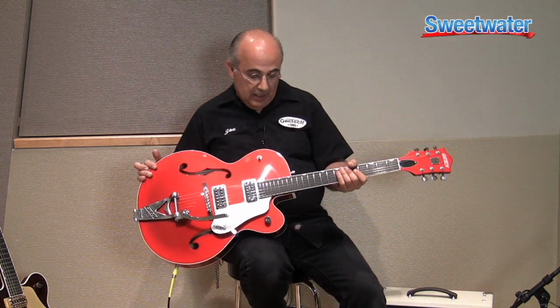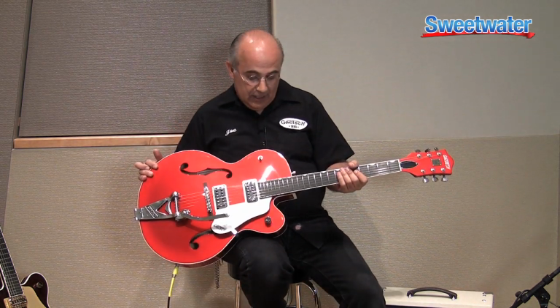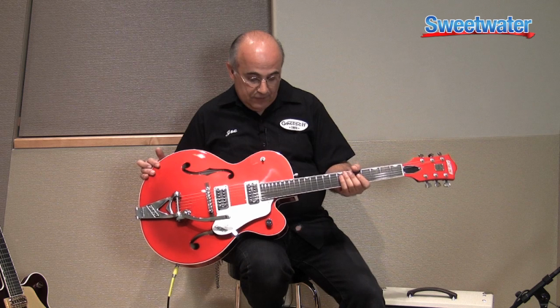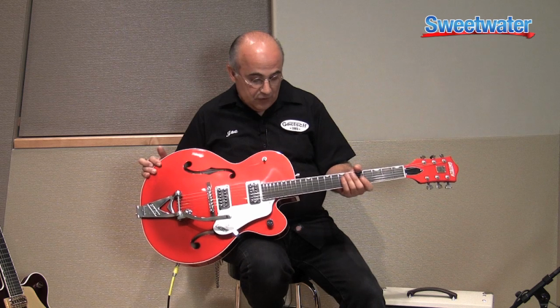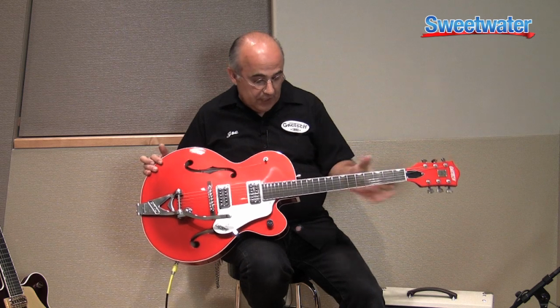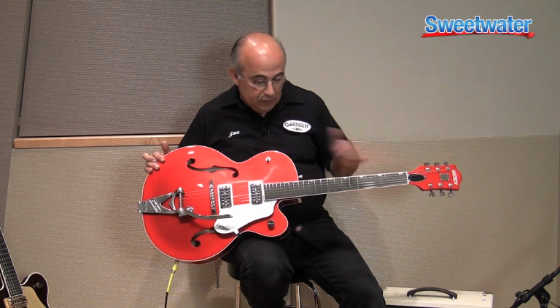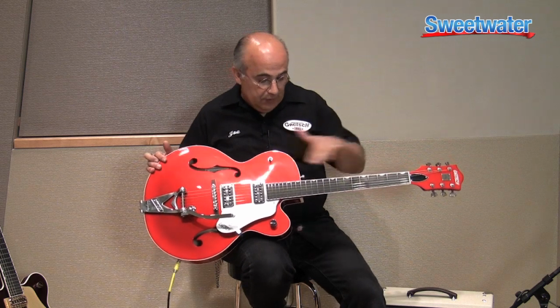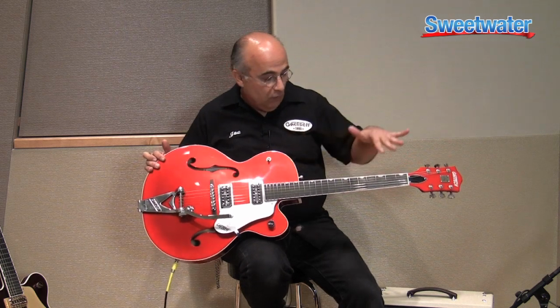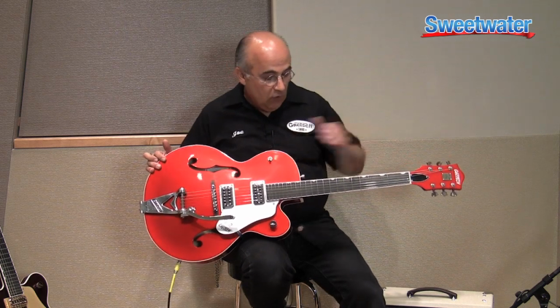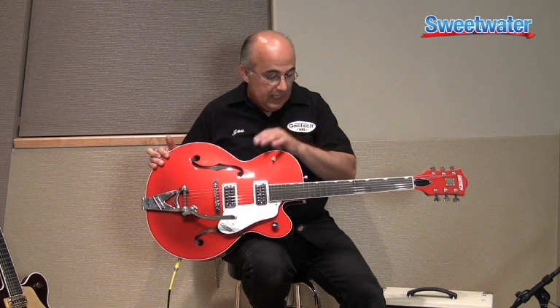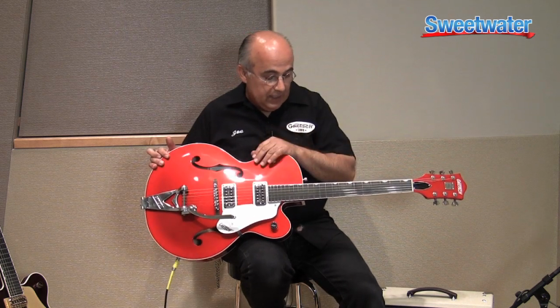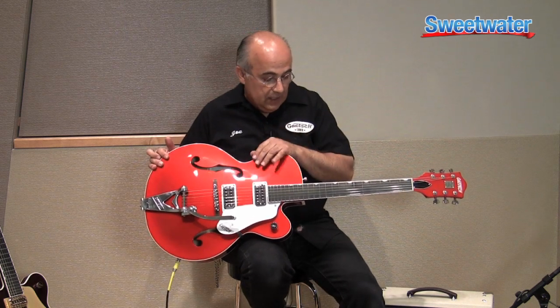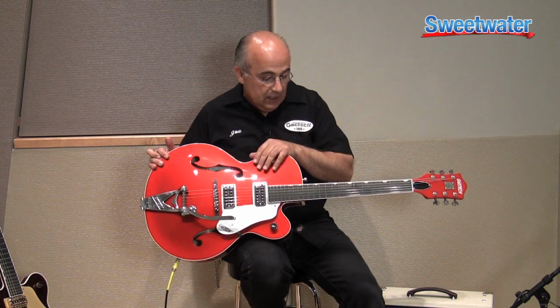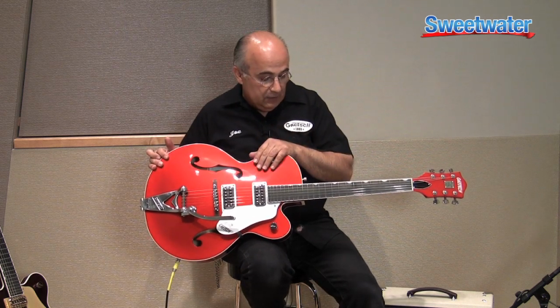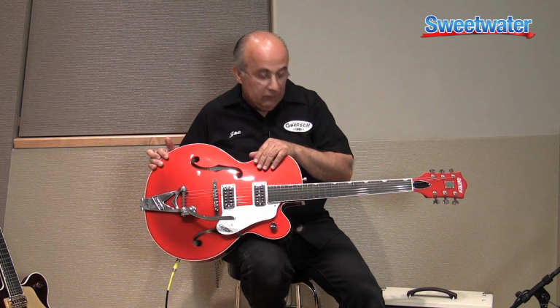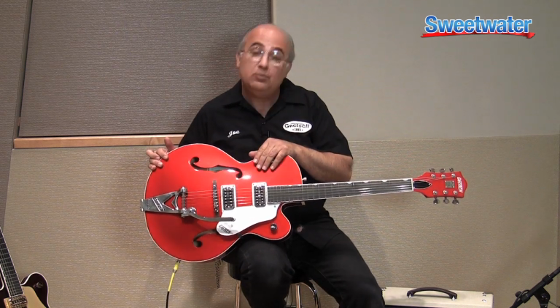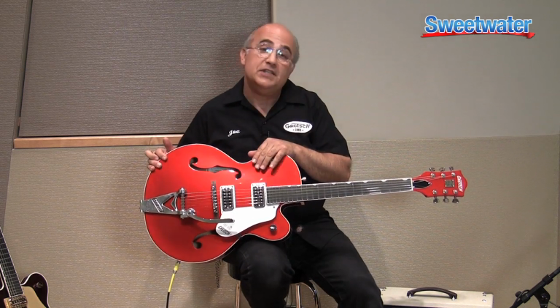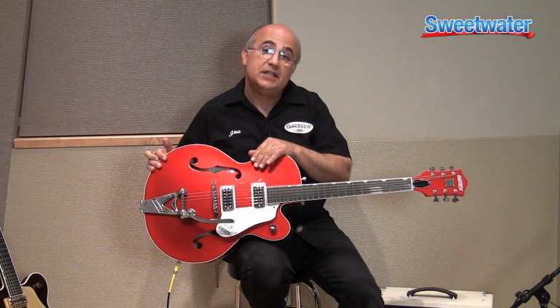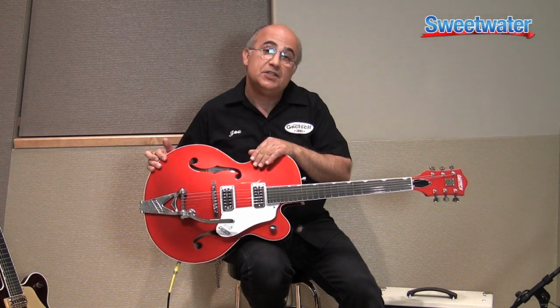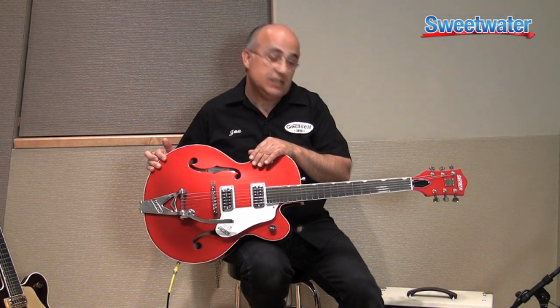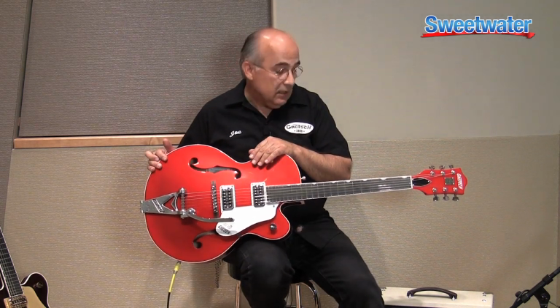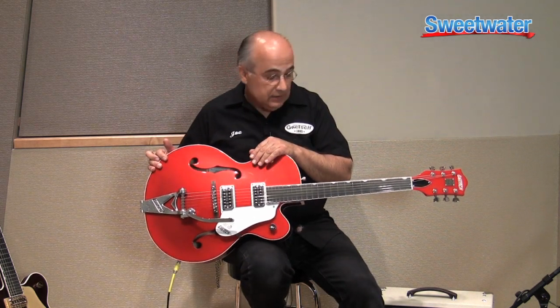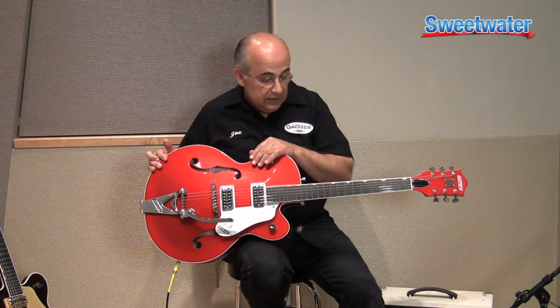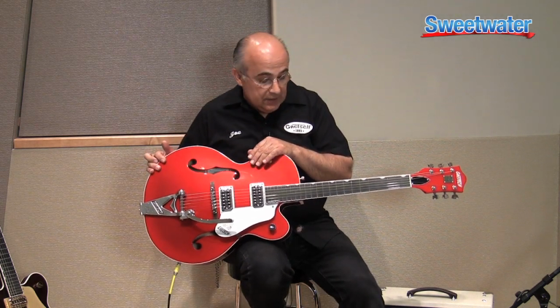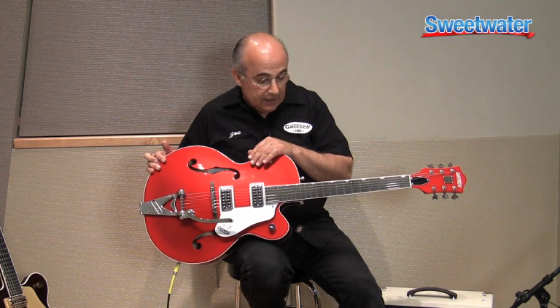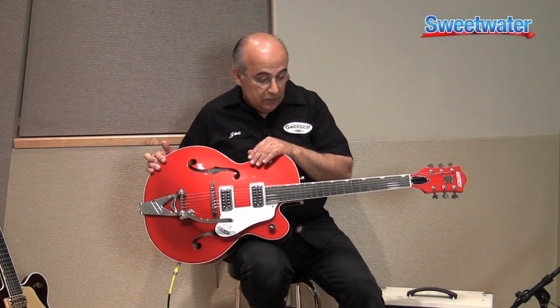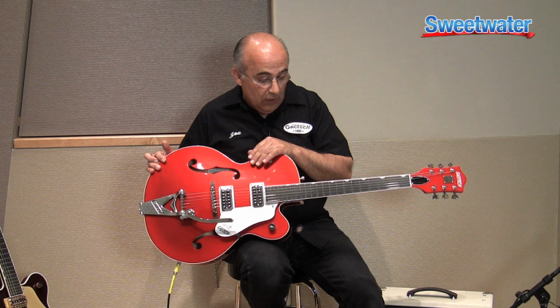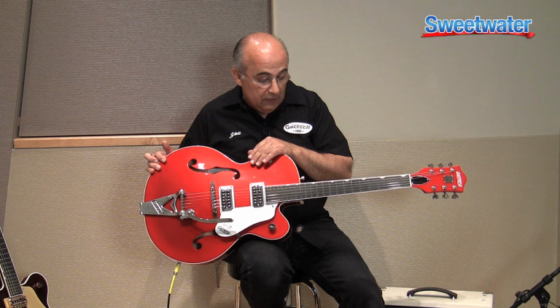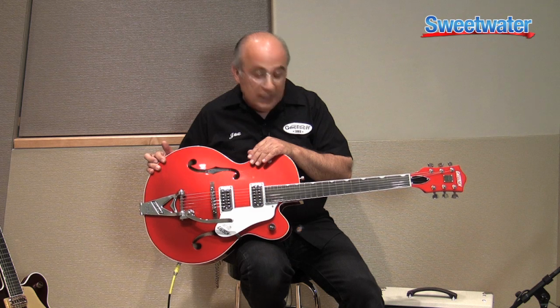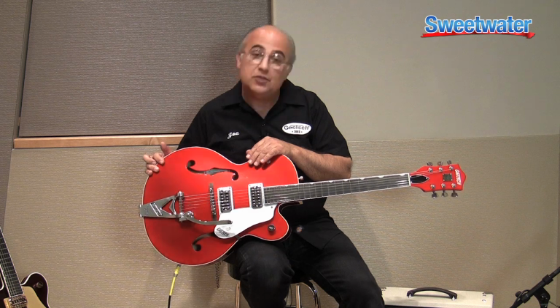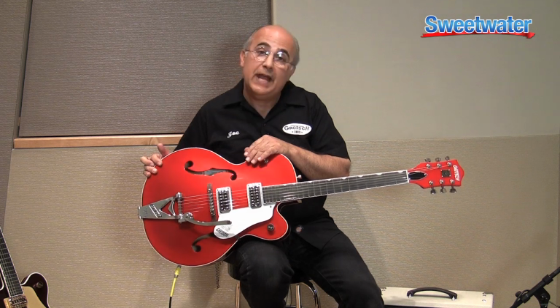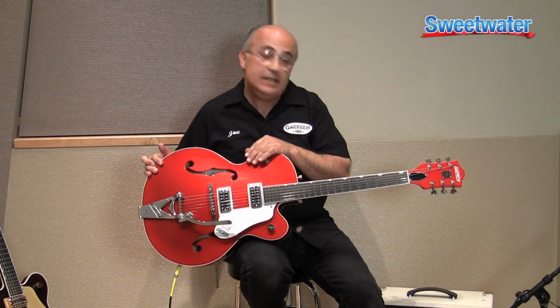It features a 24 and 24.6 inch scale. It's got a 12 inch radius.